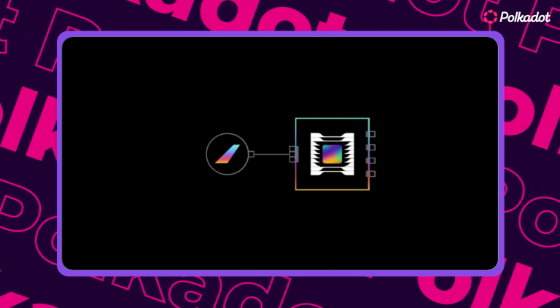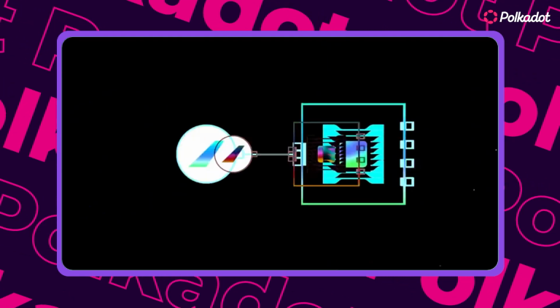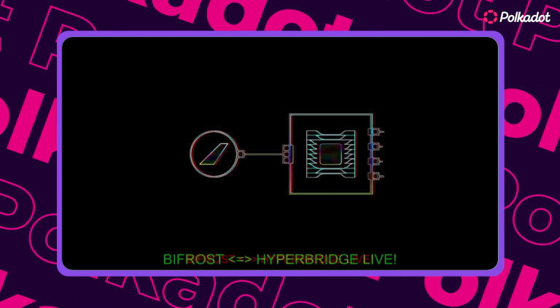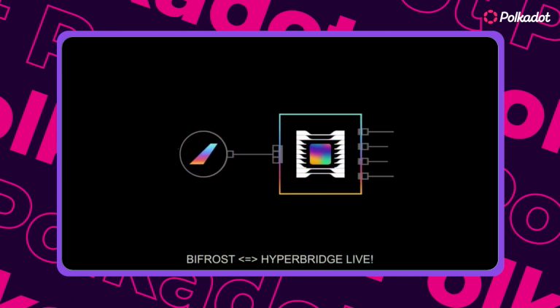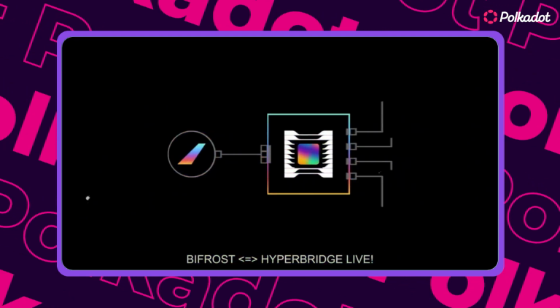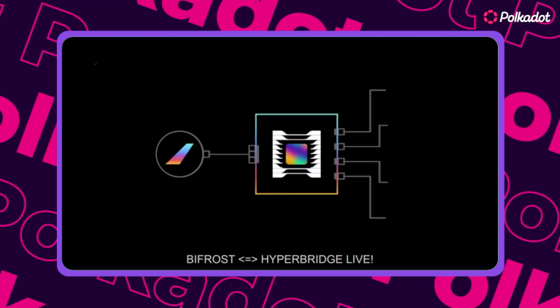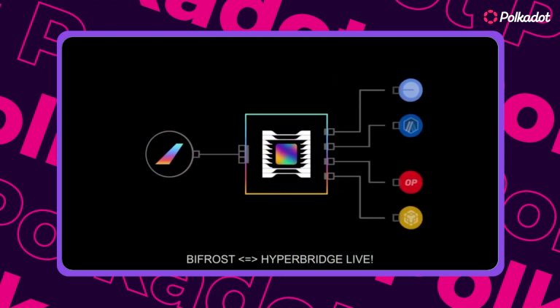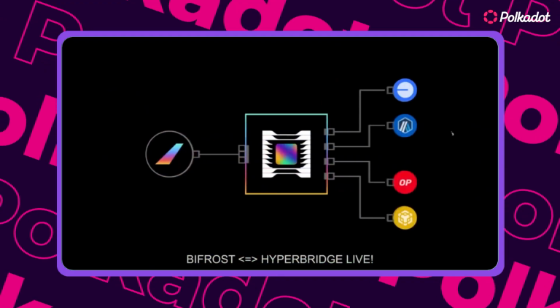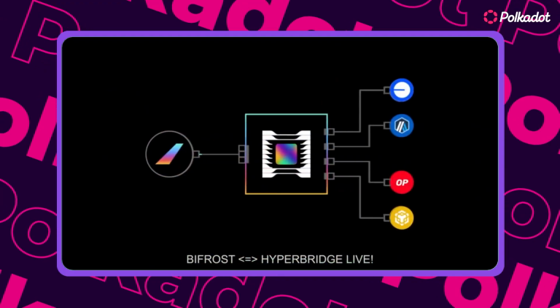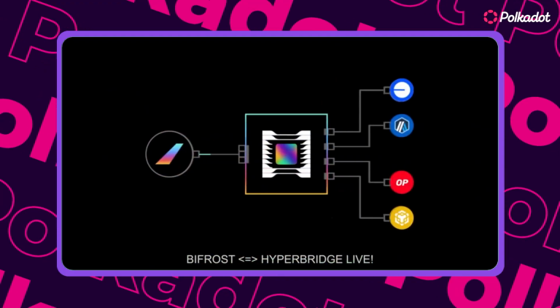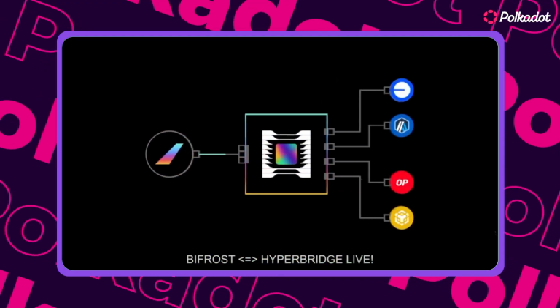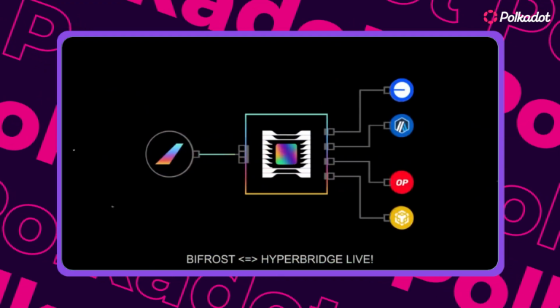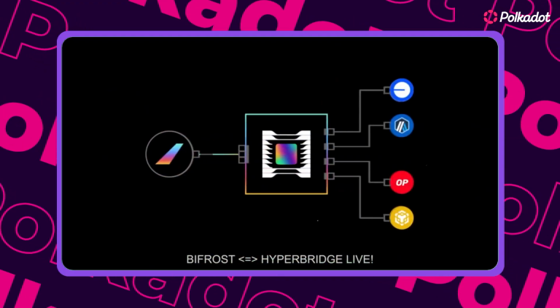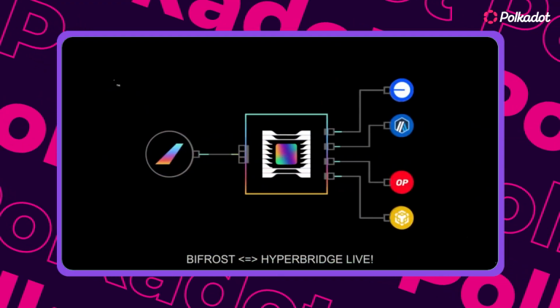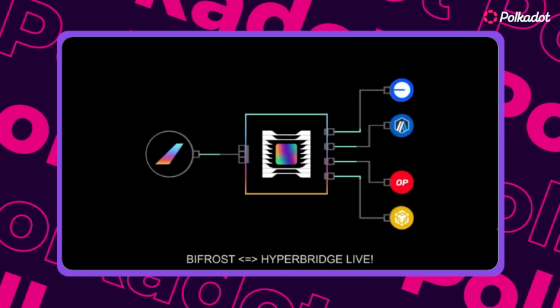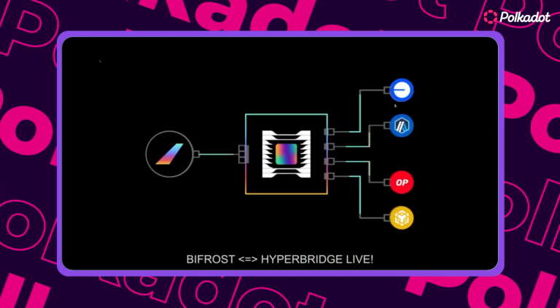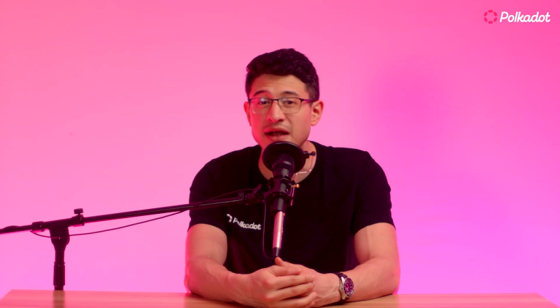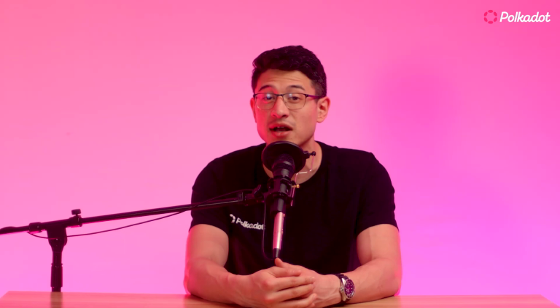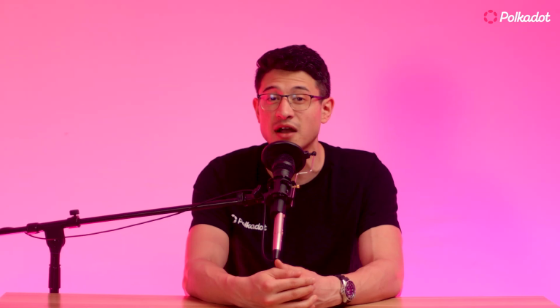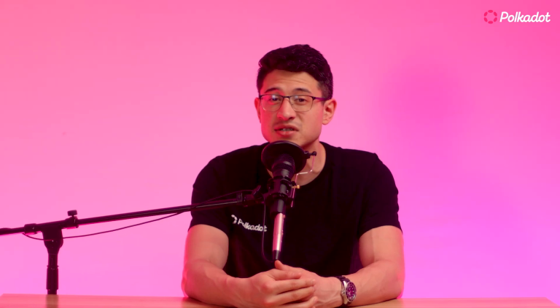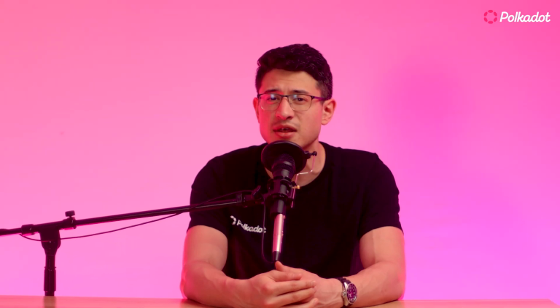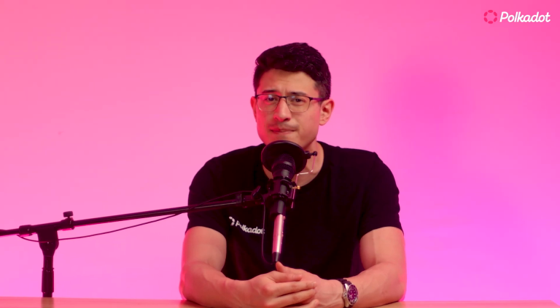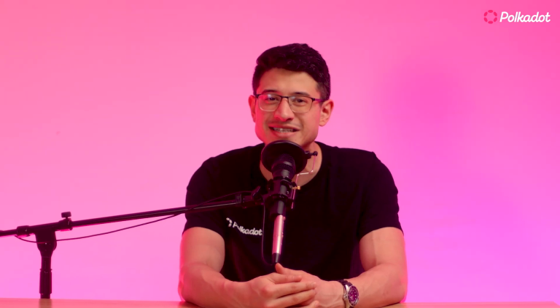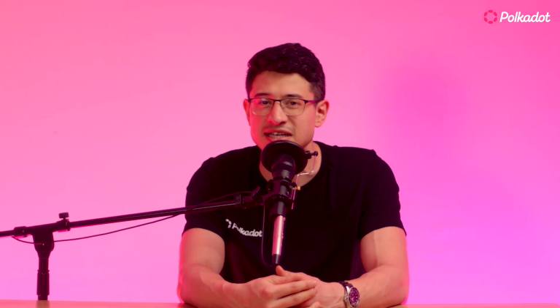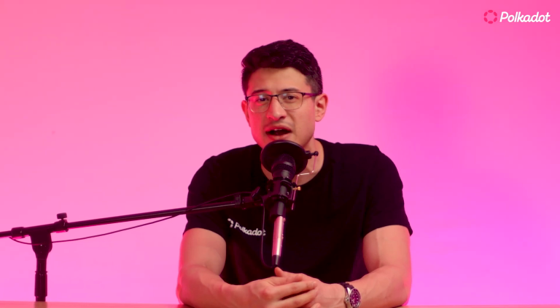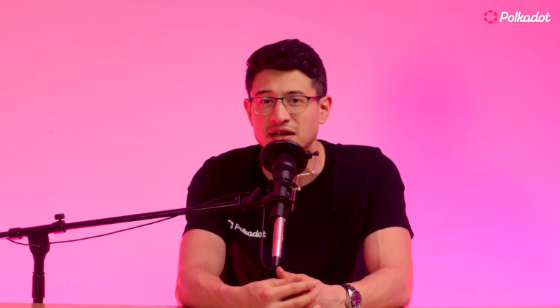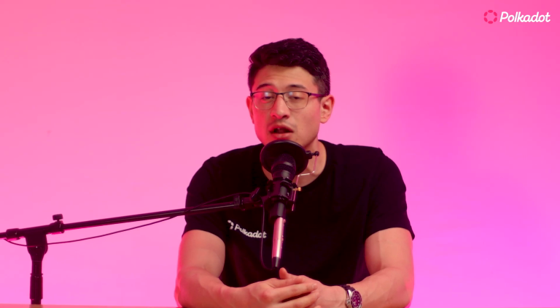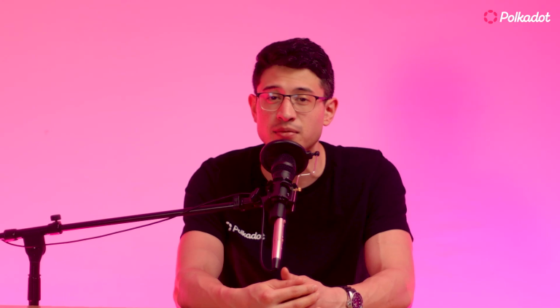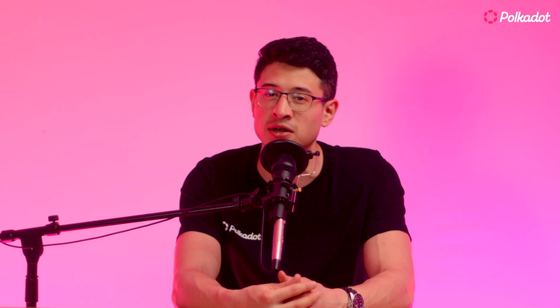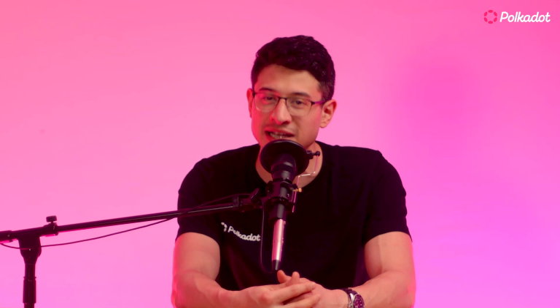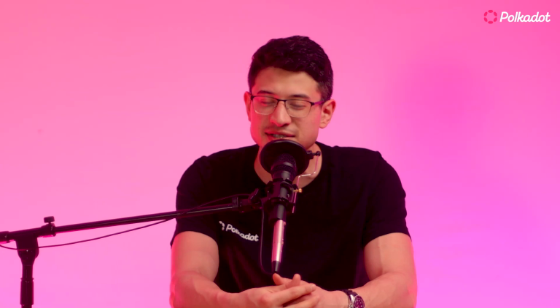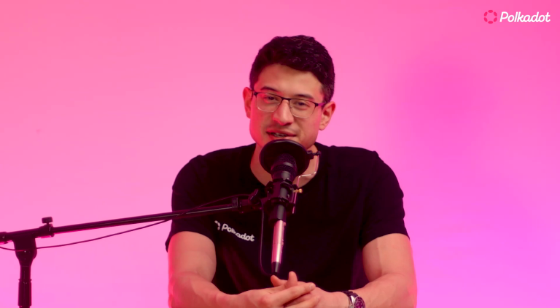Plus, with partnerships like Hyperbridge — the safest bridge in all of crypto — Bifrost offers some of the best DeFi in all of the Polkadot ecosystem.